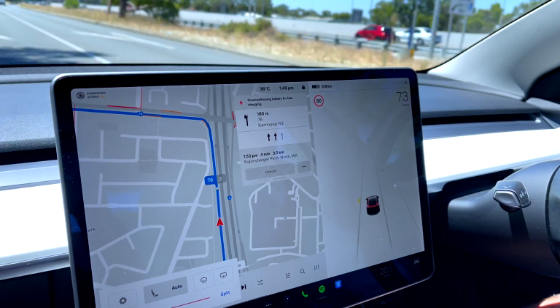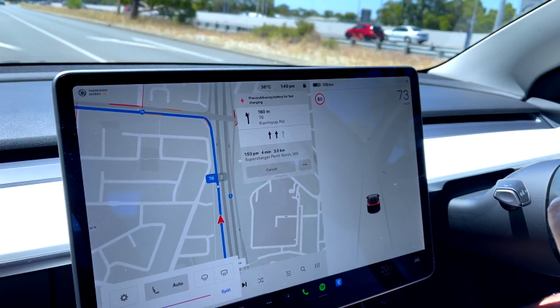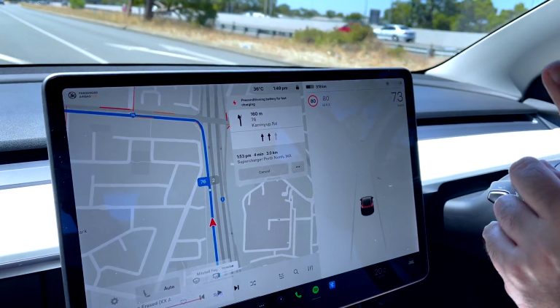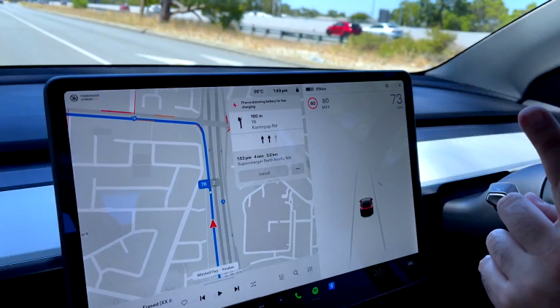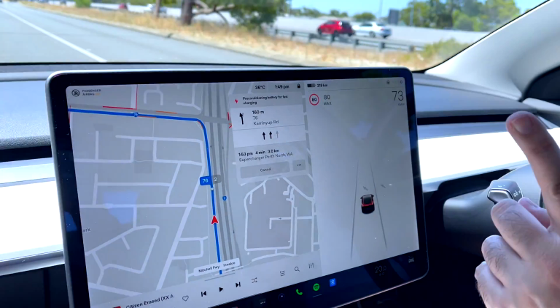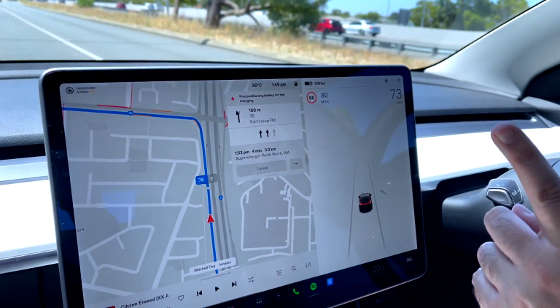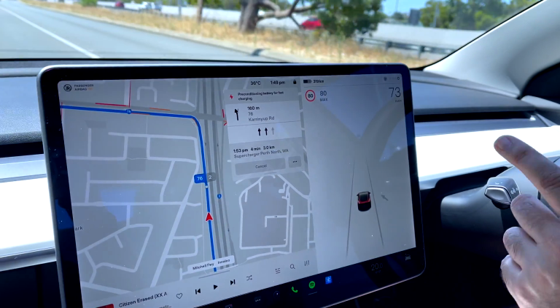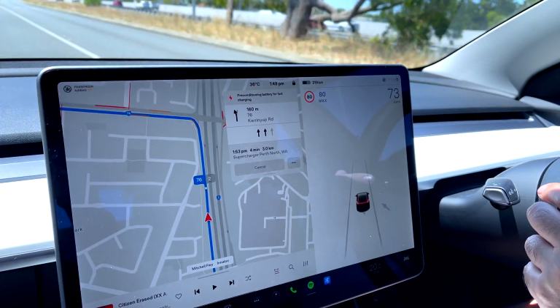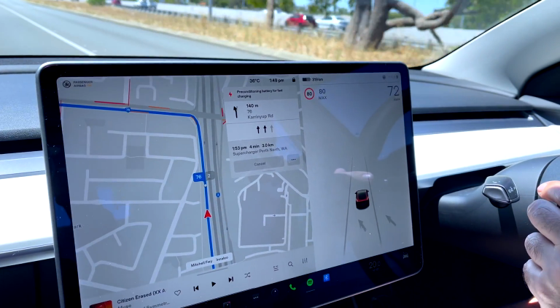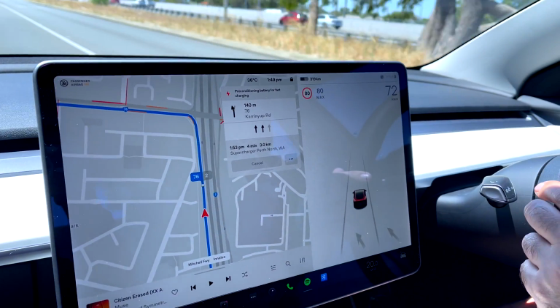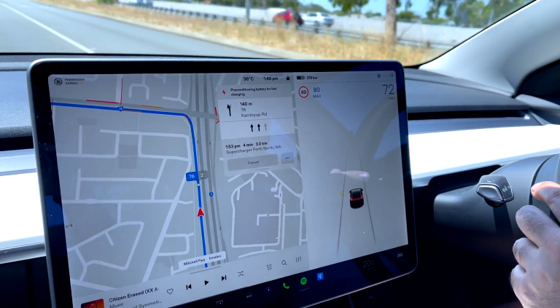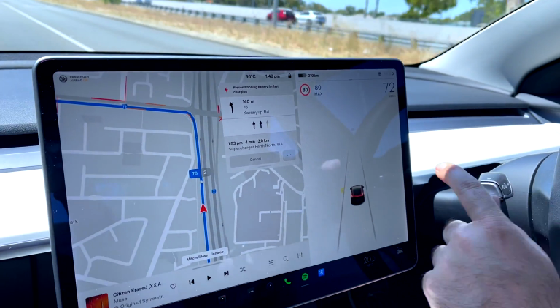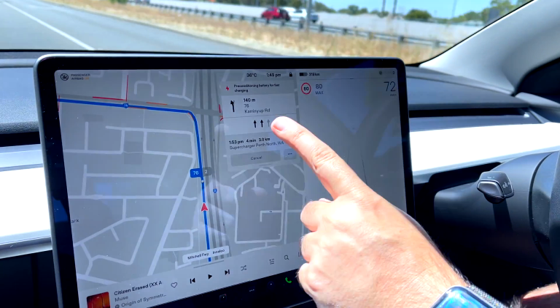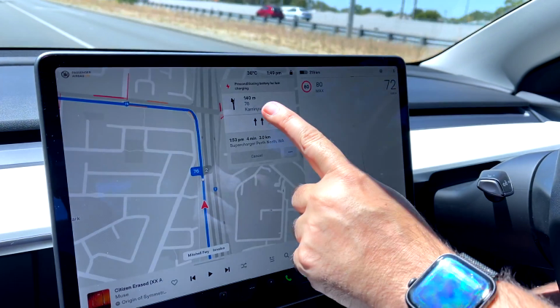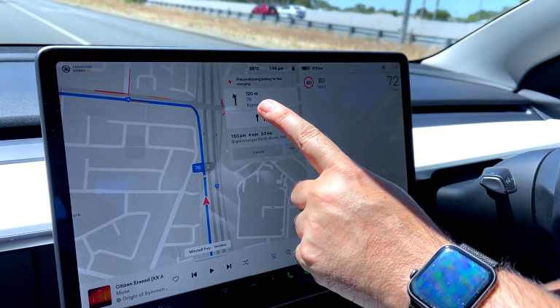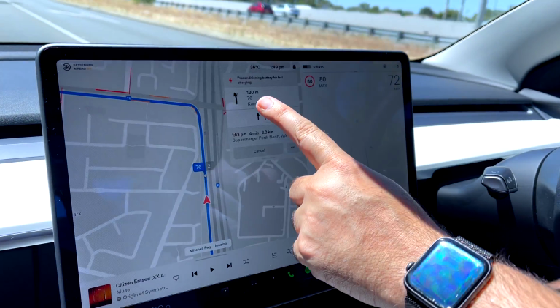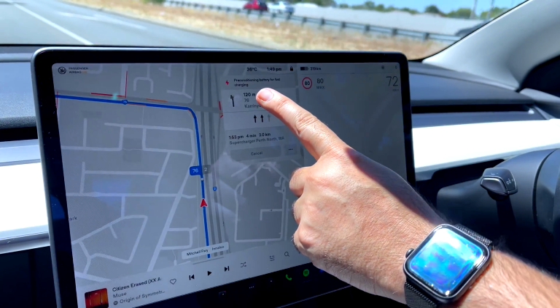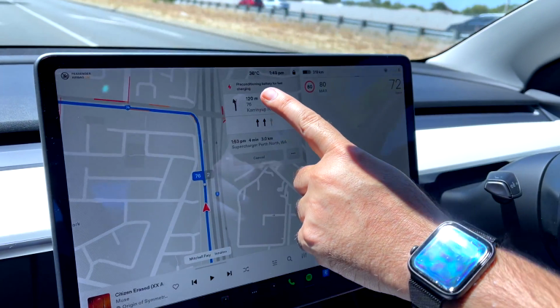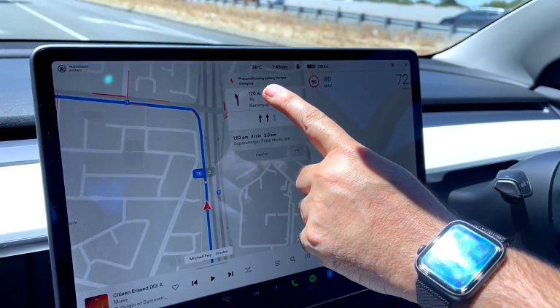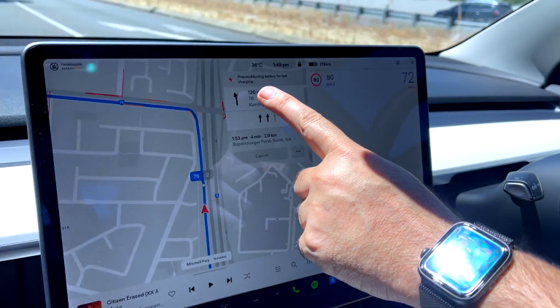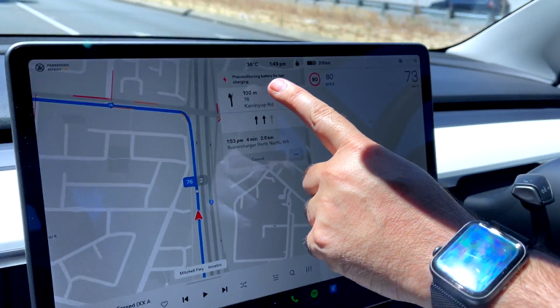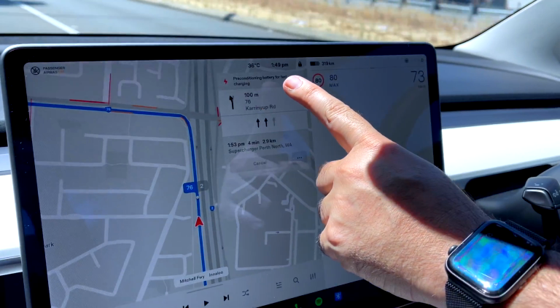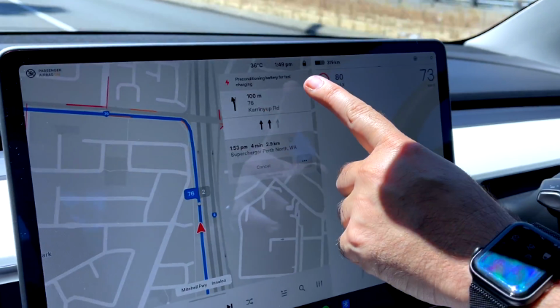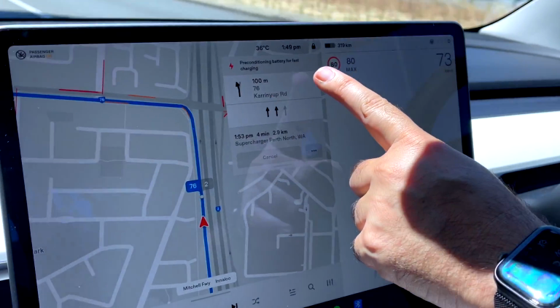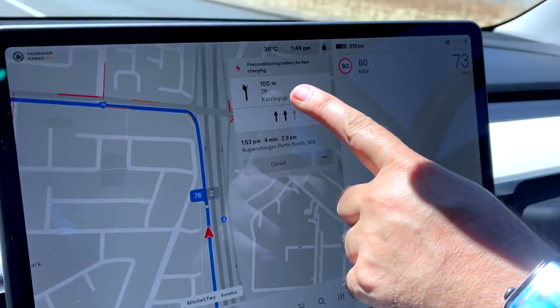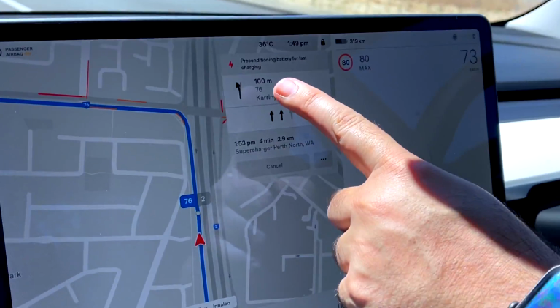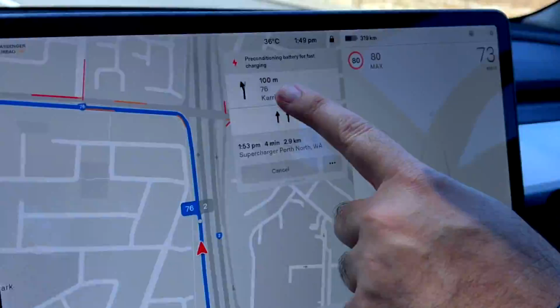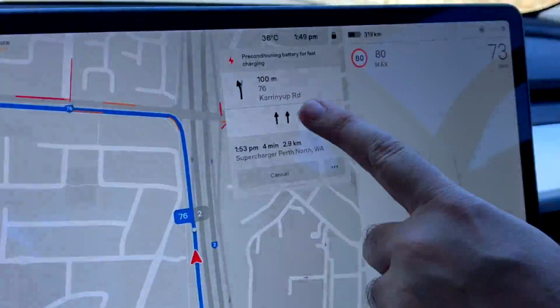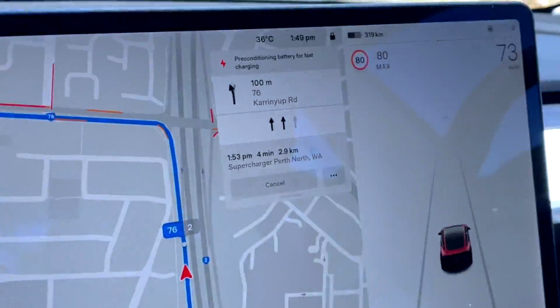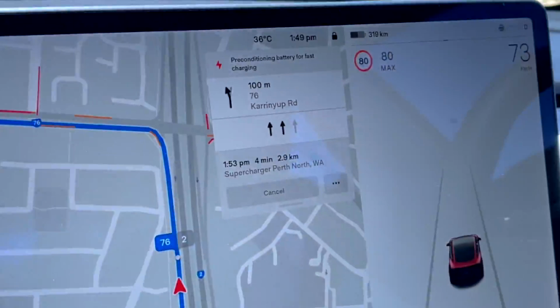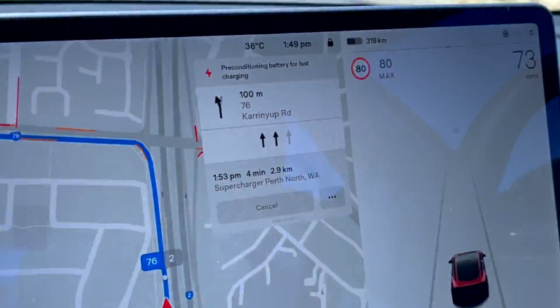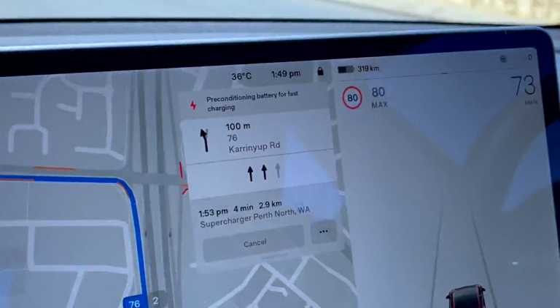As we get closer to the supercharger, you can see that it's preconditioning the battery for fast charging.